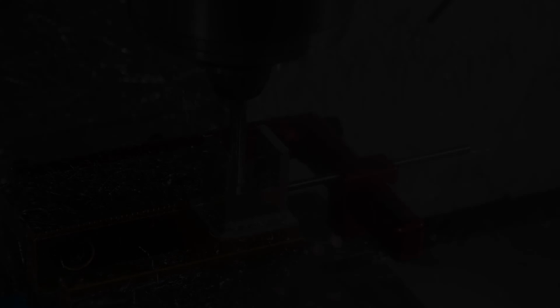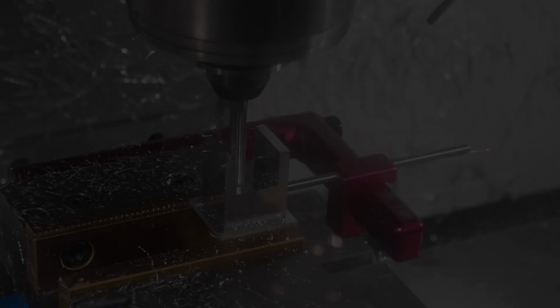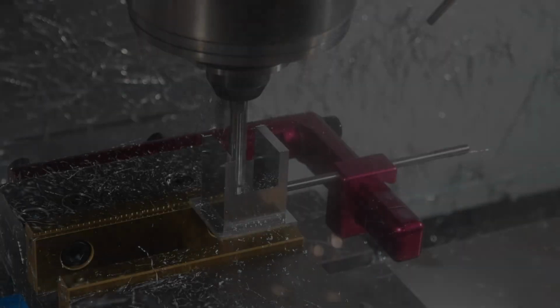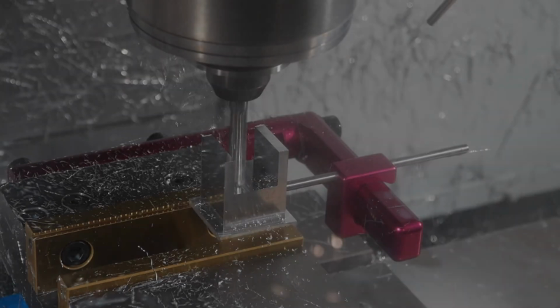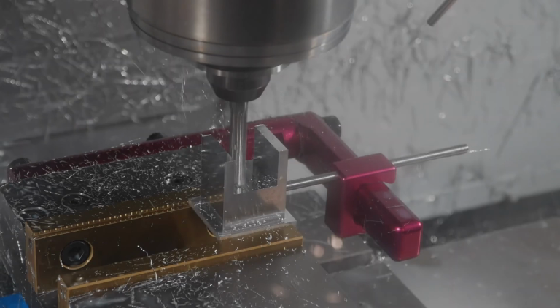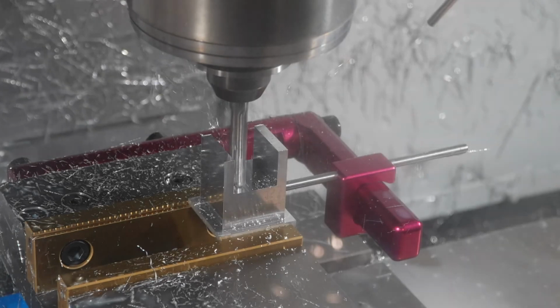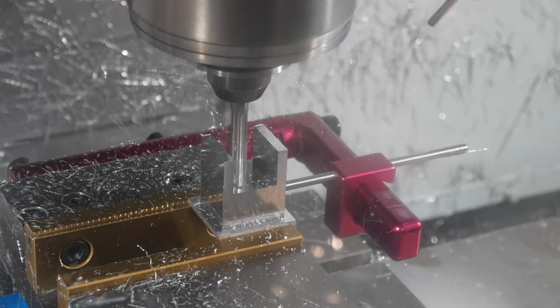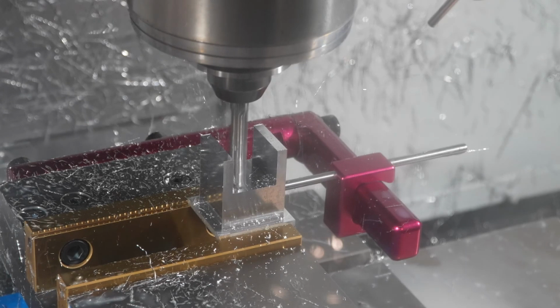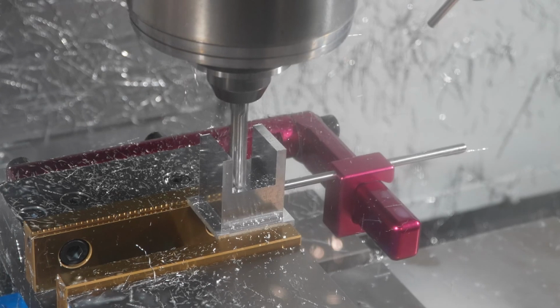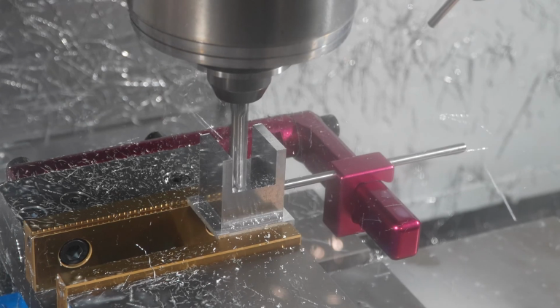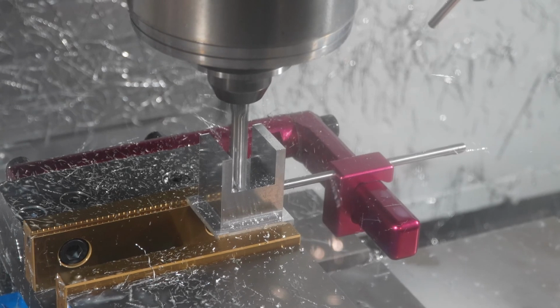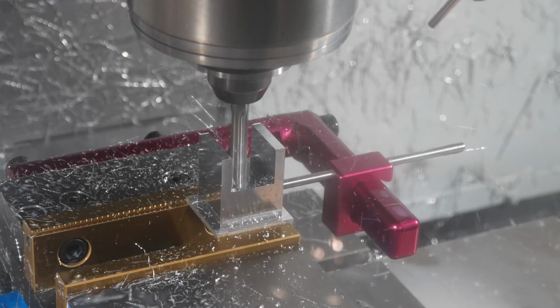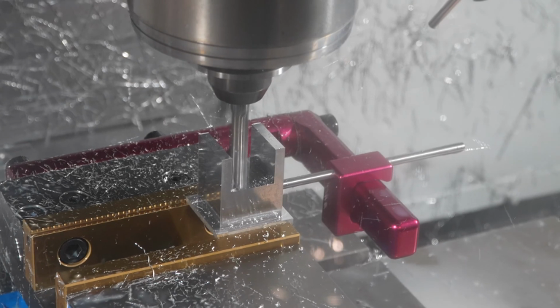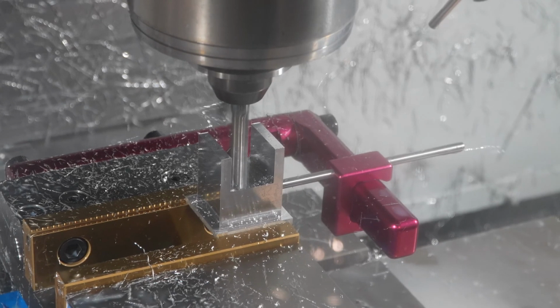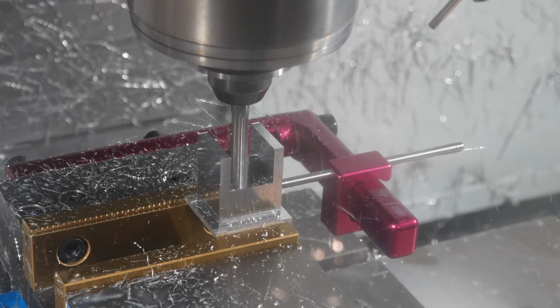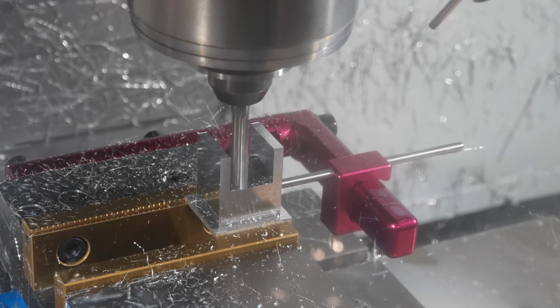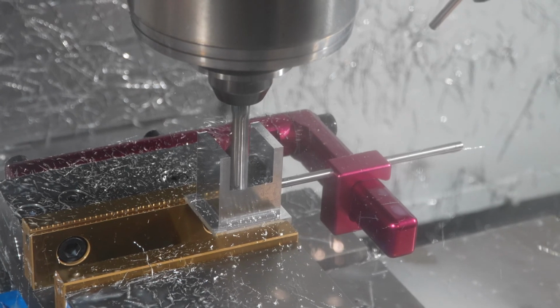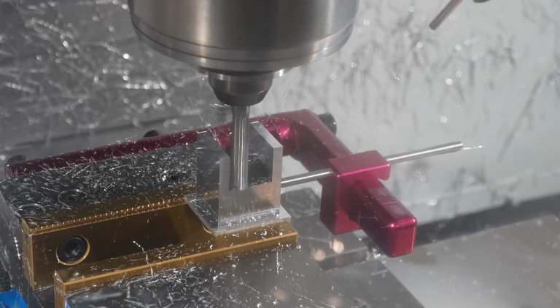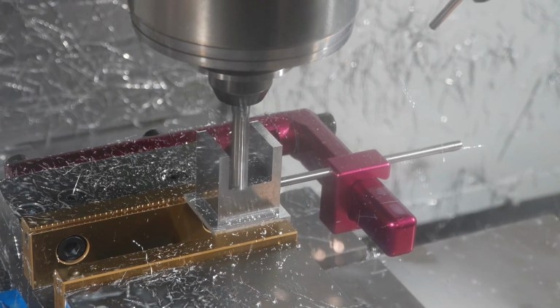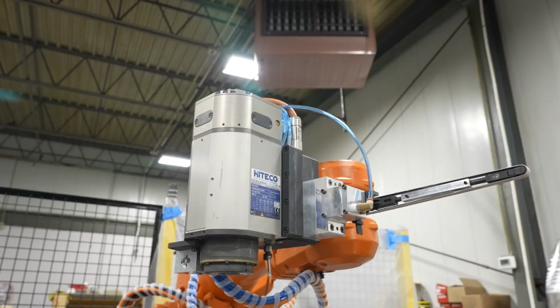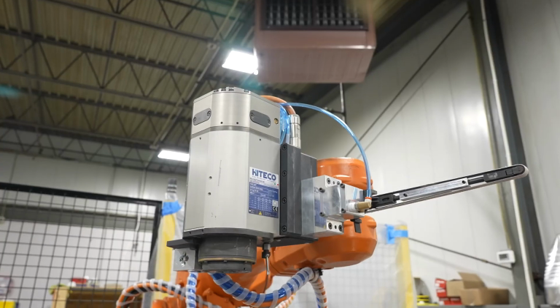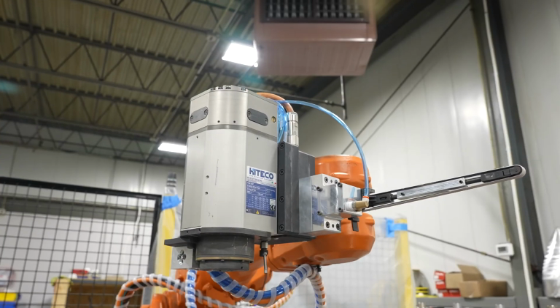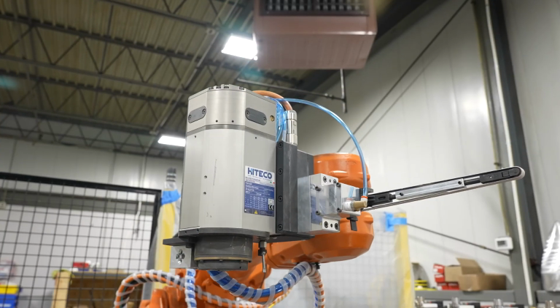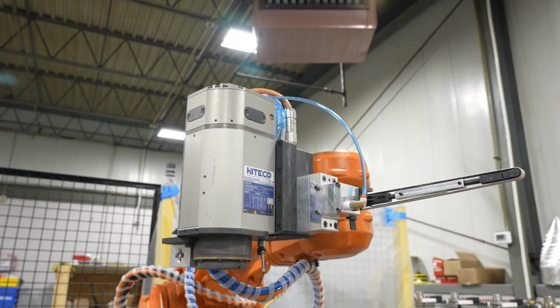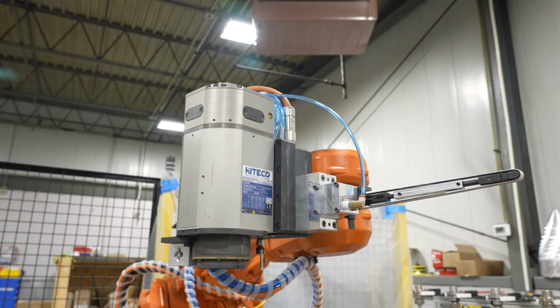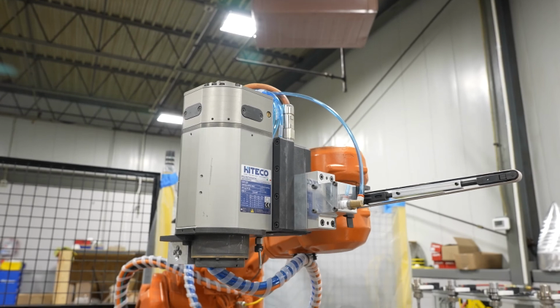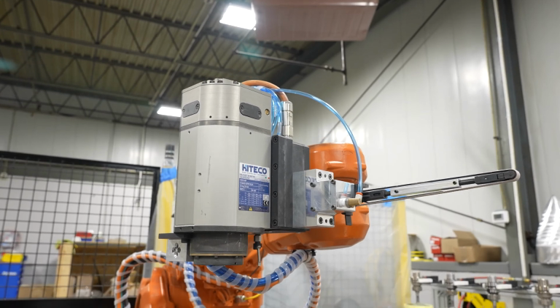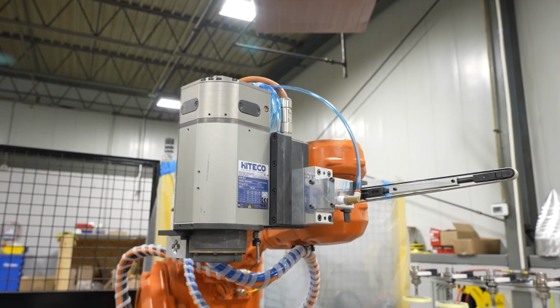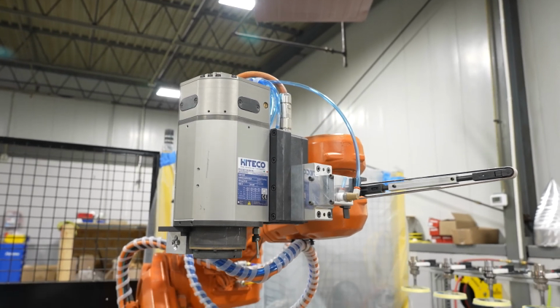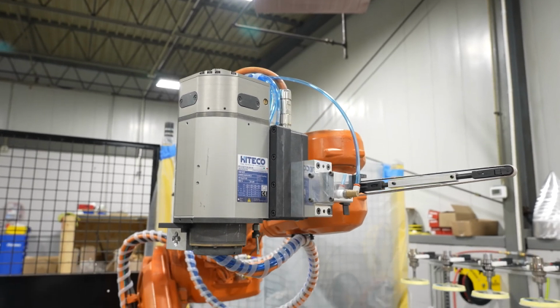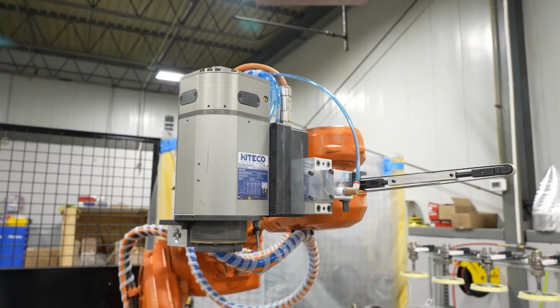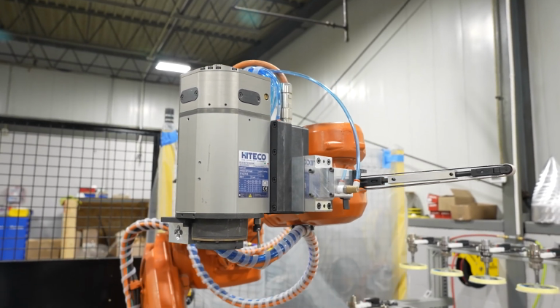So we bought our first Haas to develop the parts quicker, machine the parts quicker, and deliver the final finished product to the customer quicker.